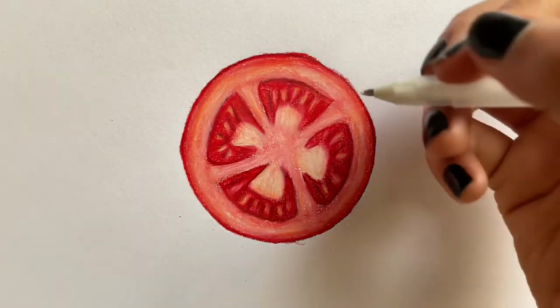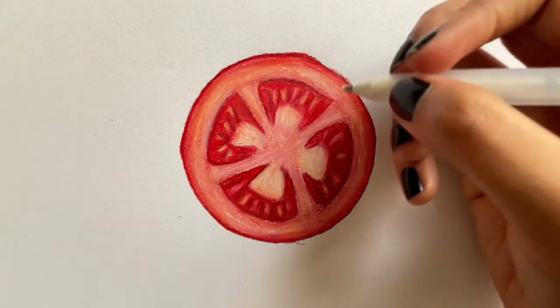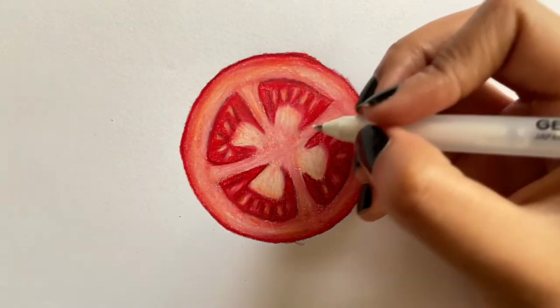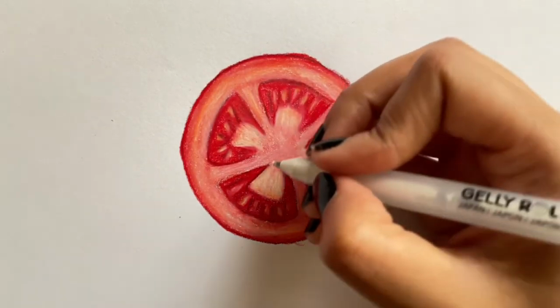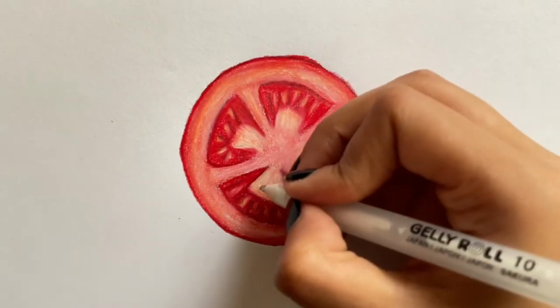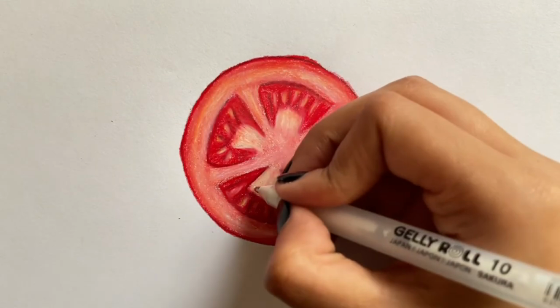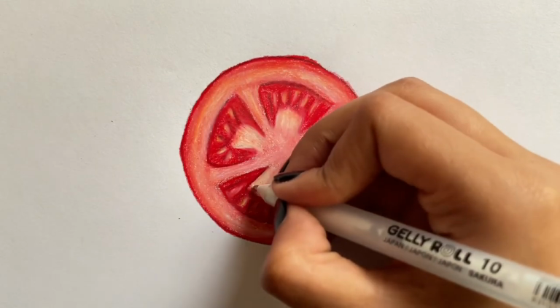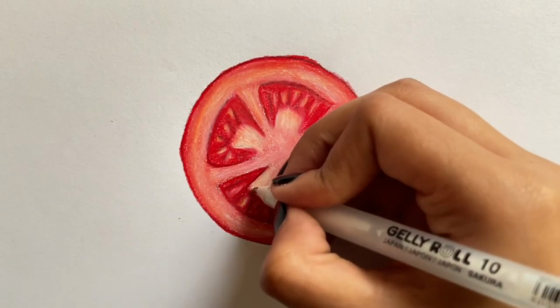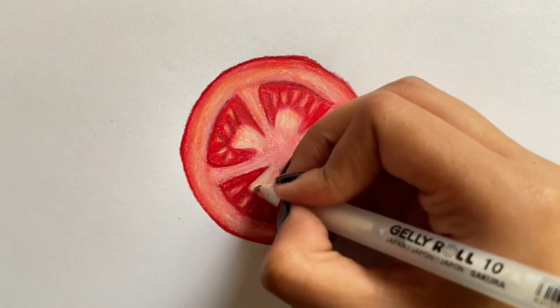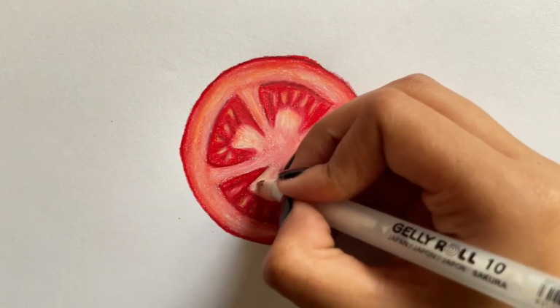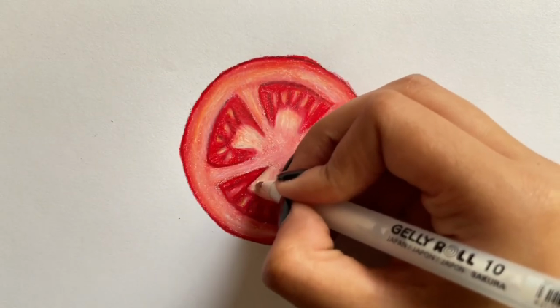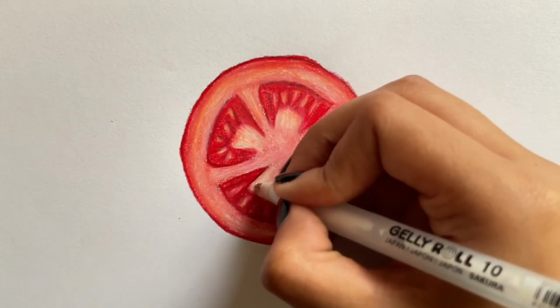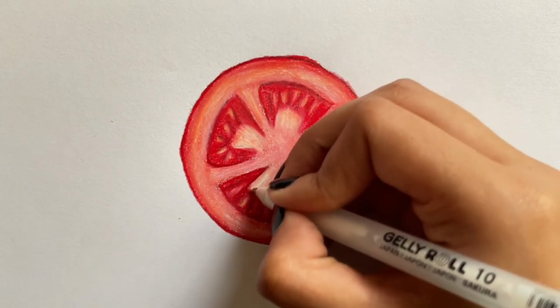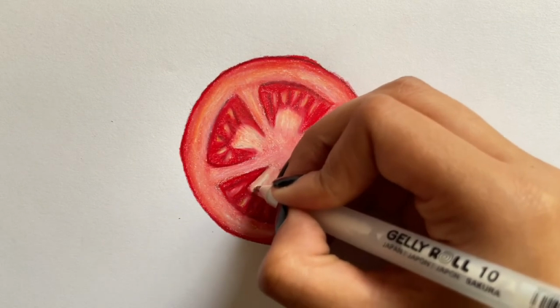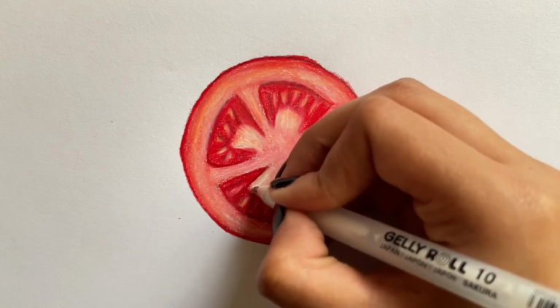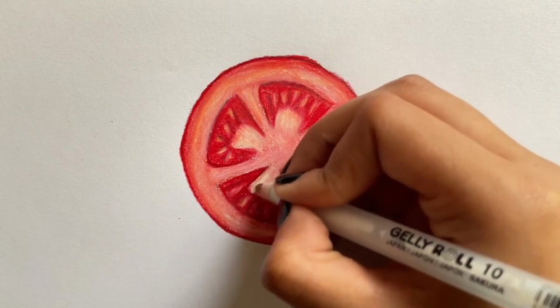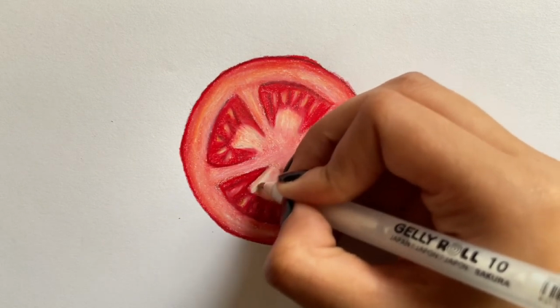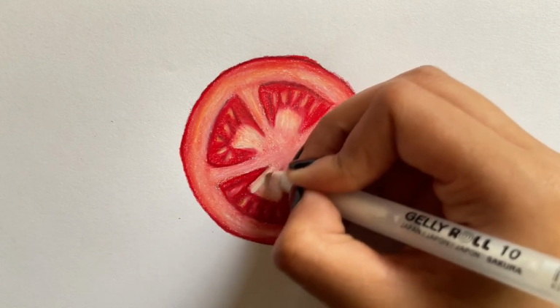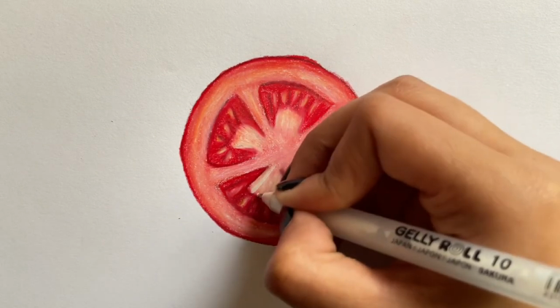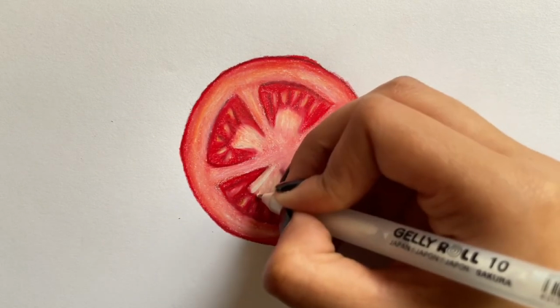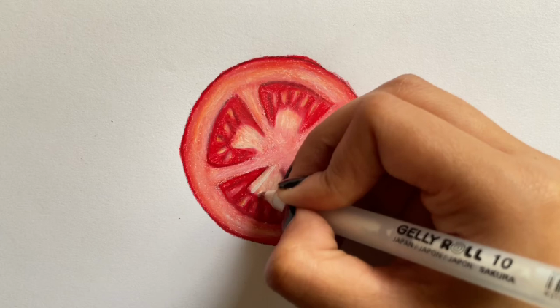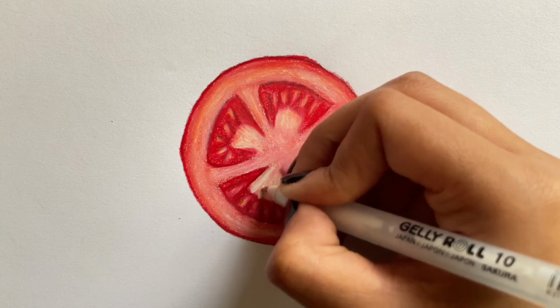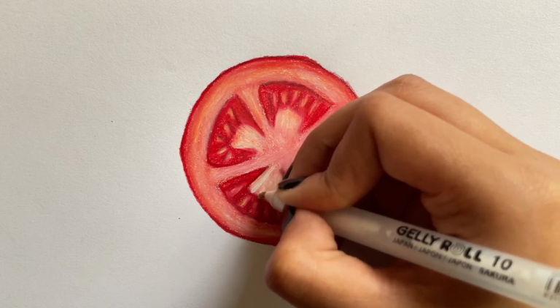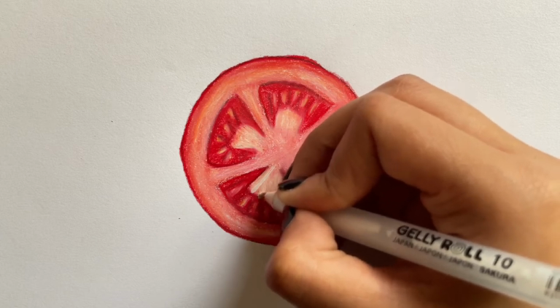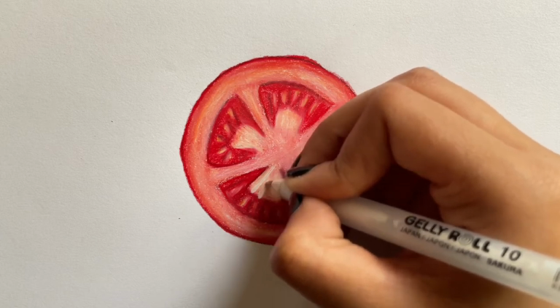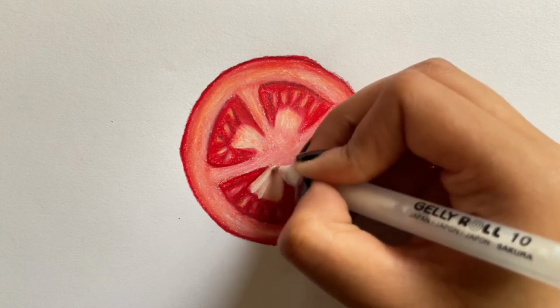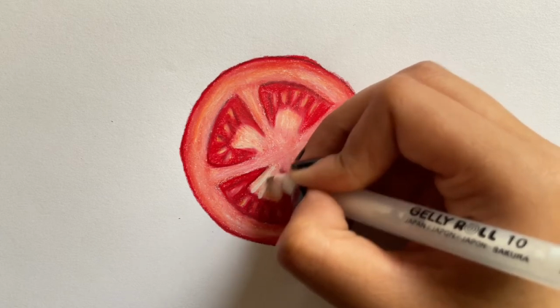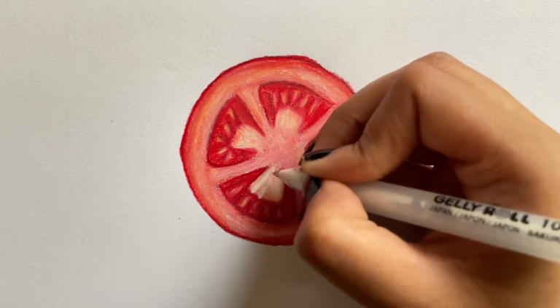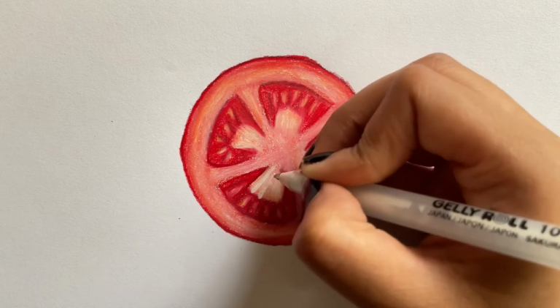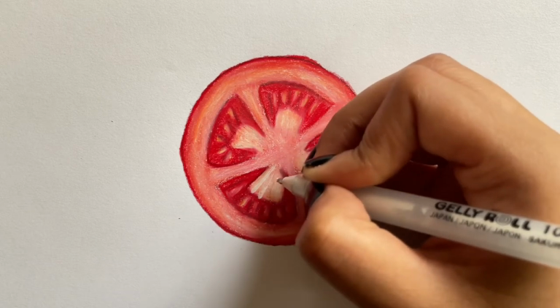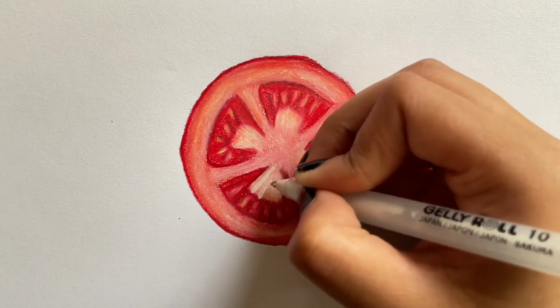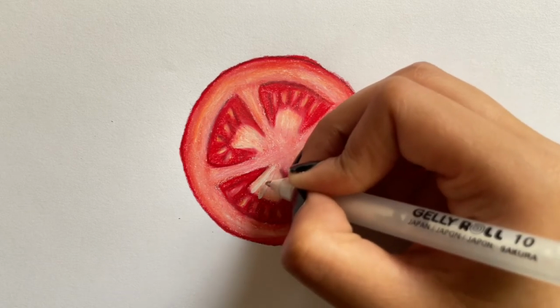Then use a white gel pen and start adding the highlights. You can also dab out some of the areas if you feel like the white is too bright.